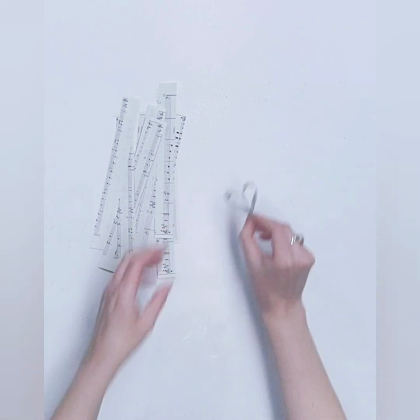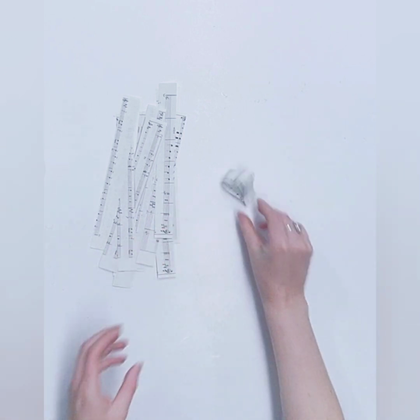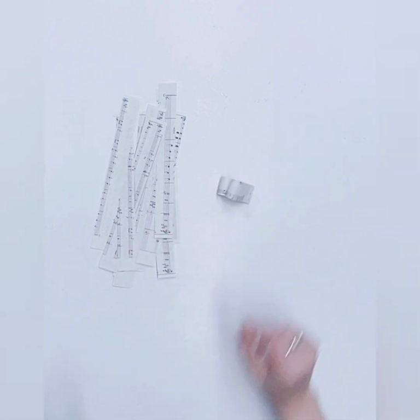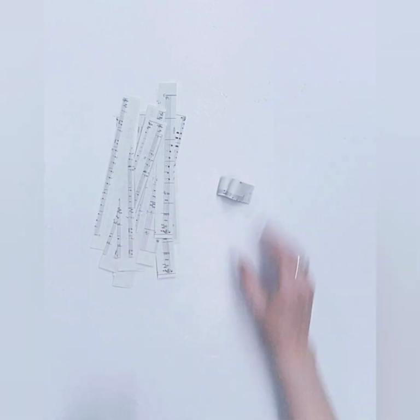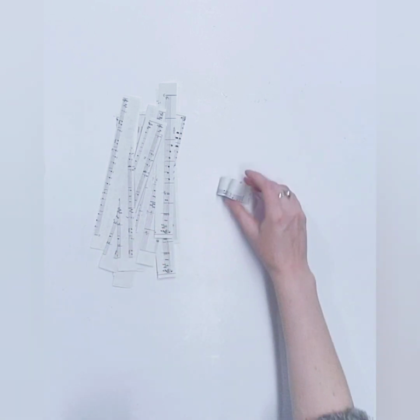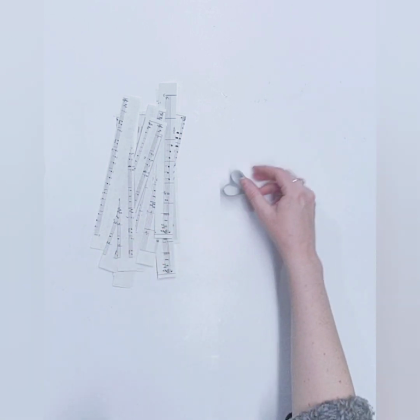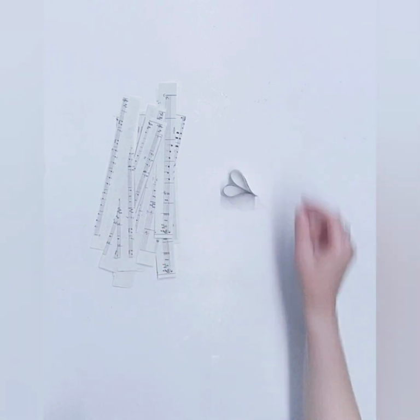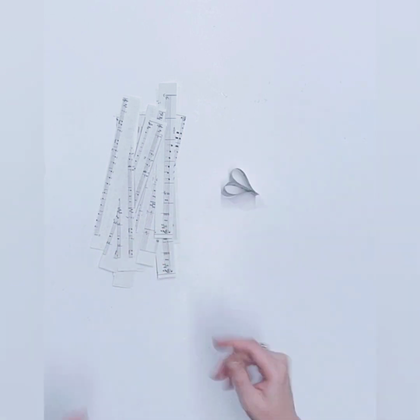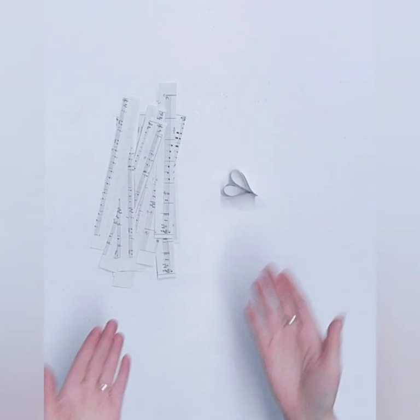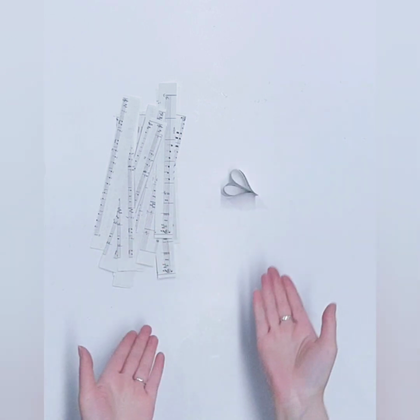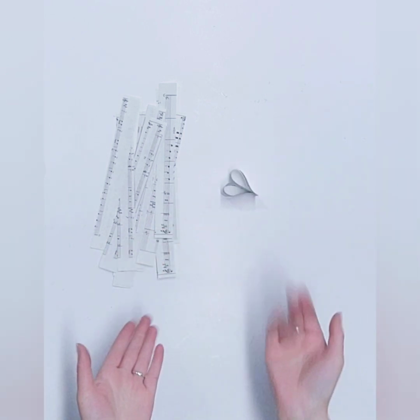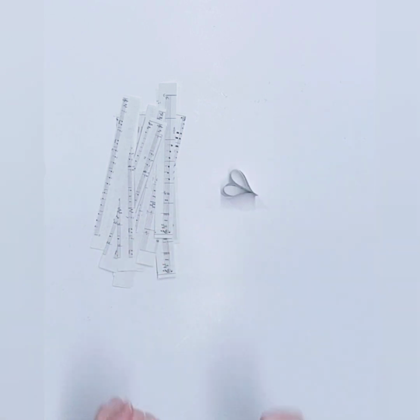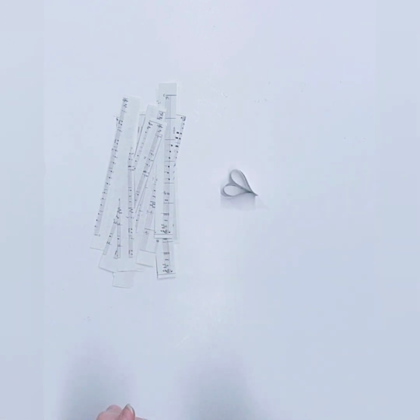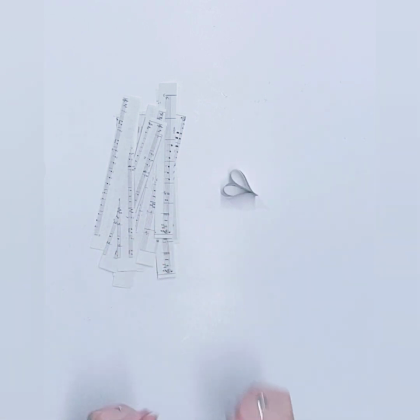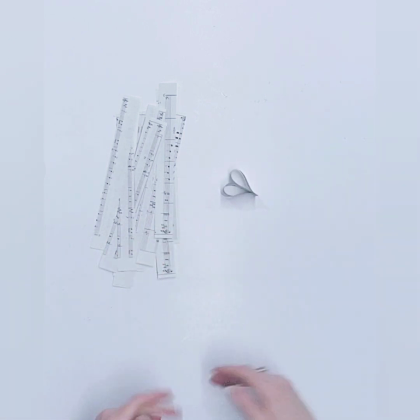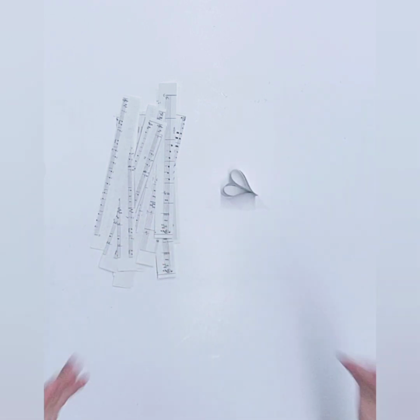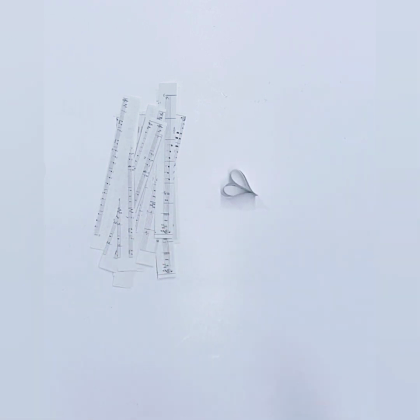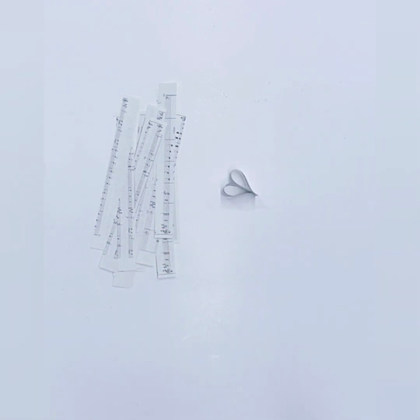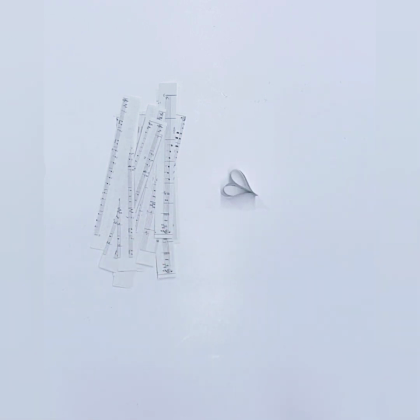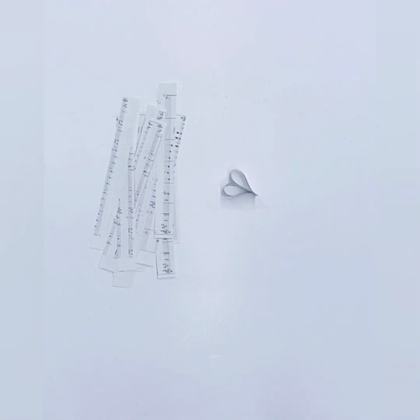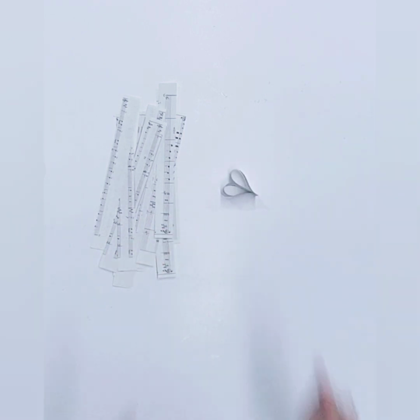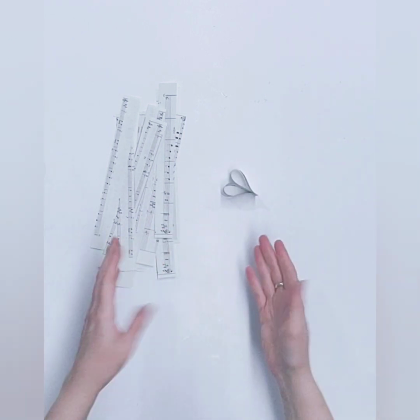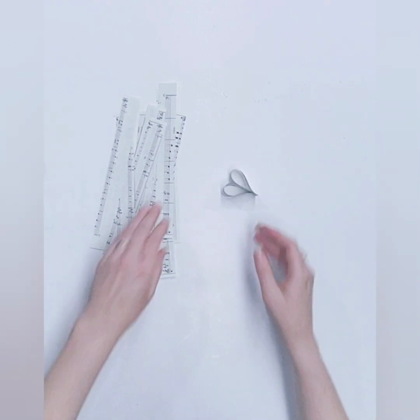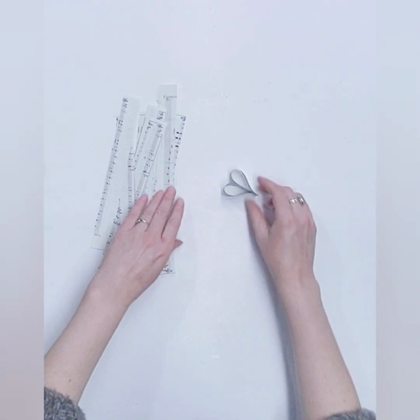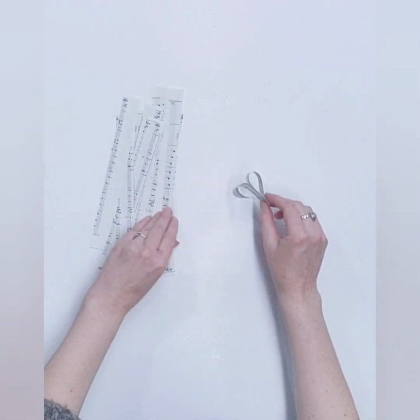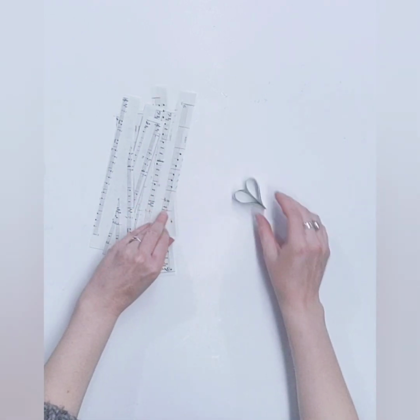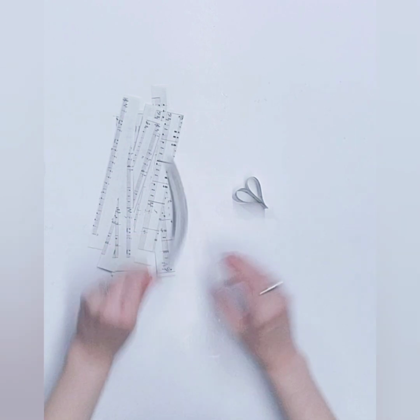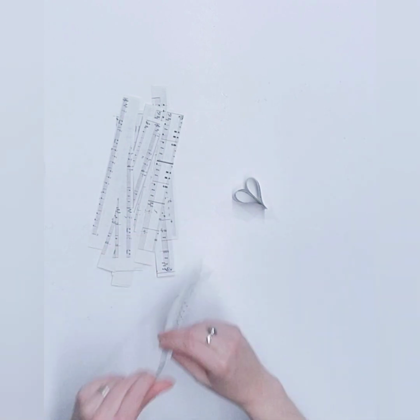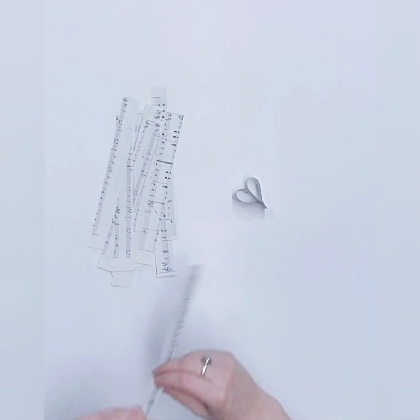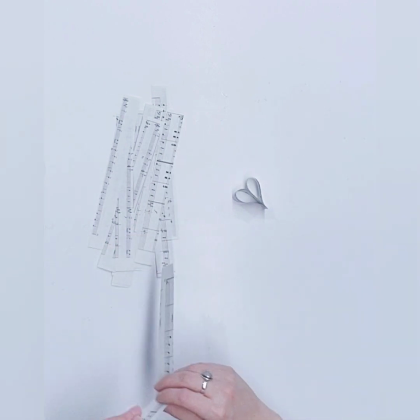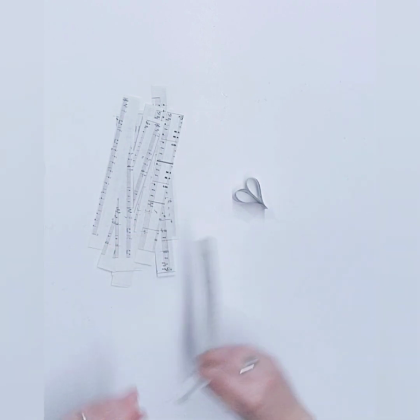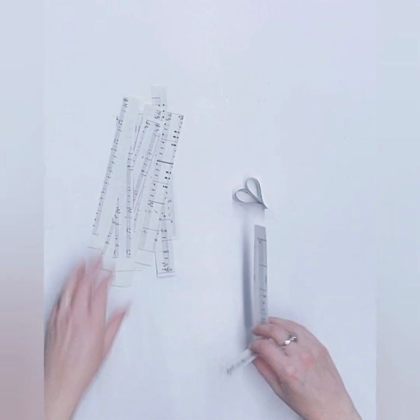You actually make a cute little heart — it's pretty adorable! So we're gonna do that with a whole bunch of these.